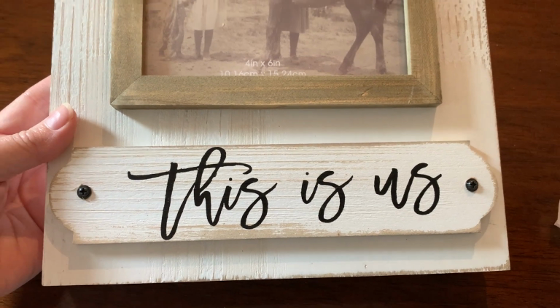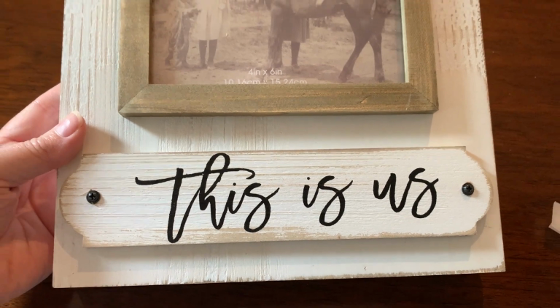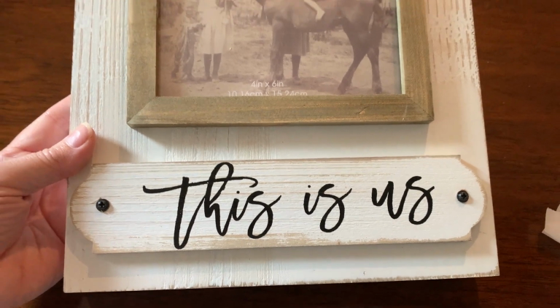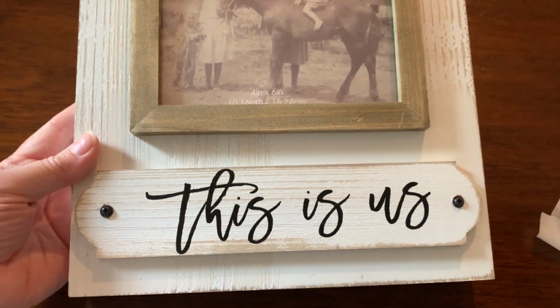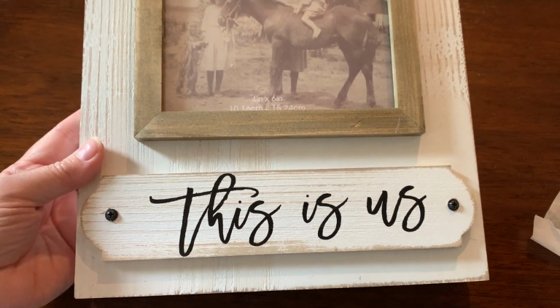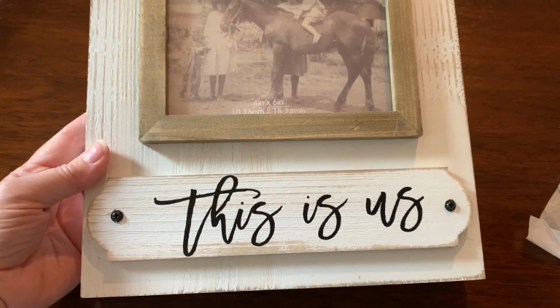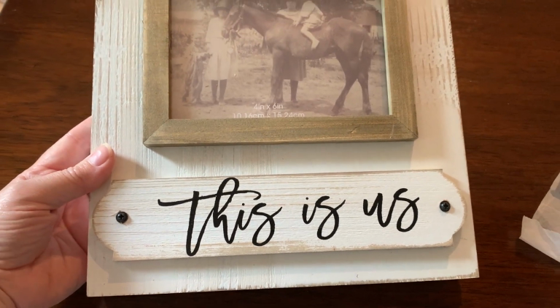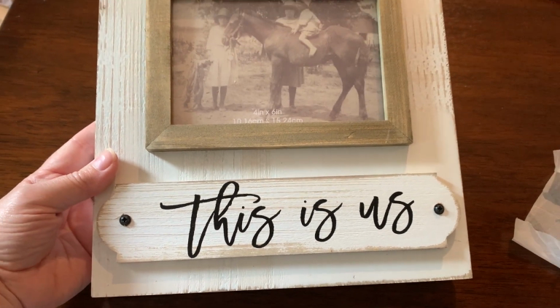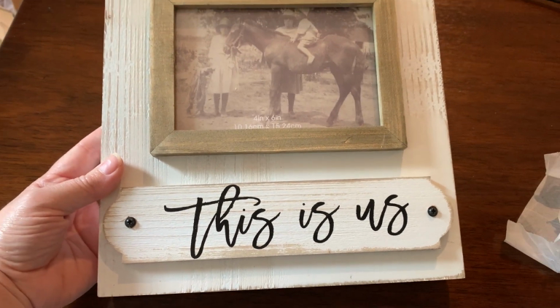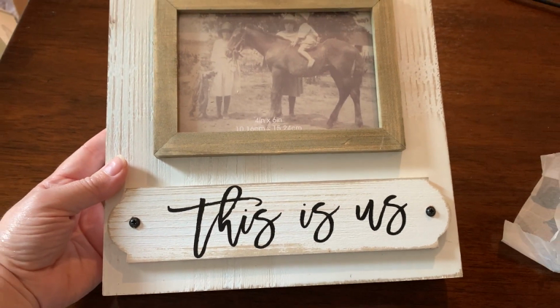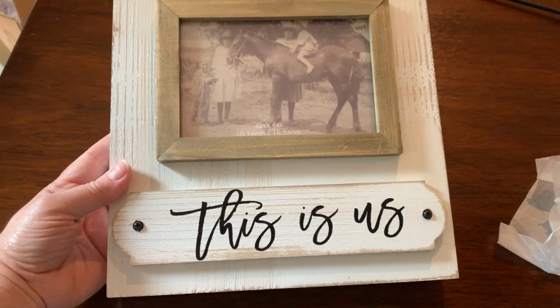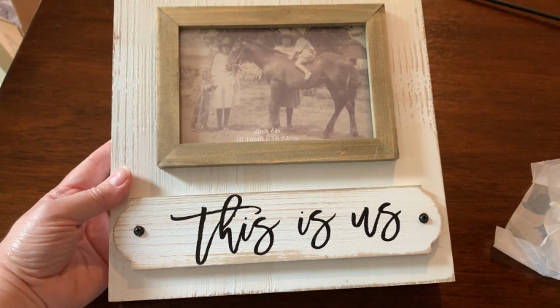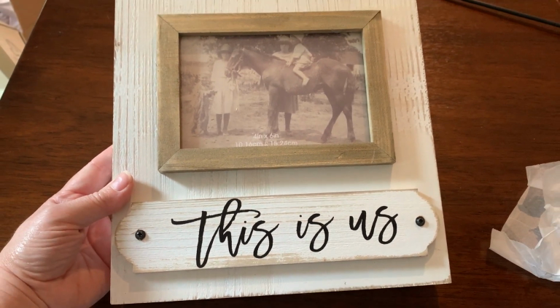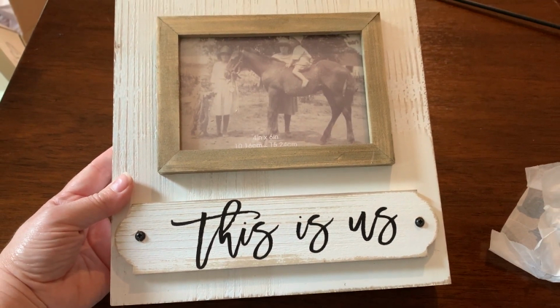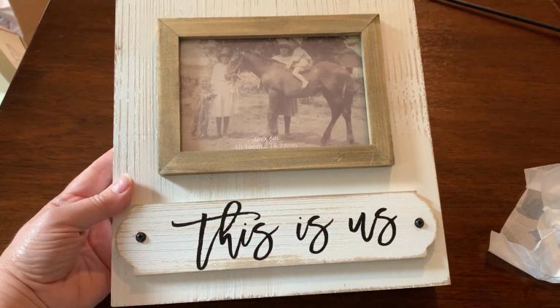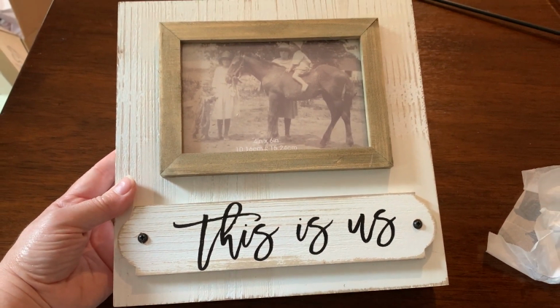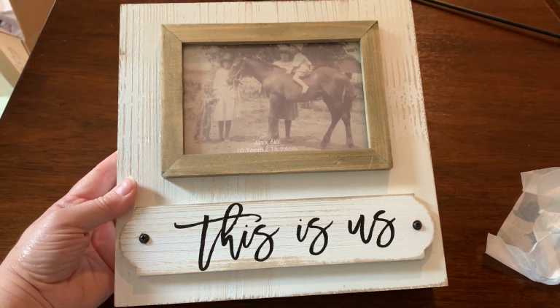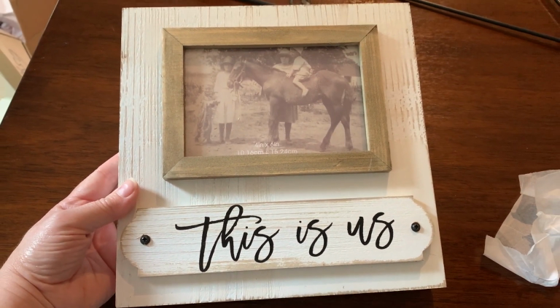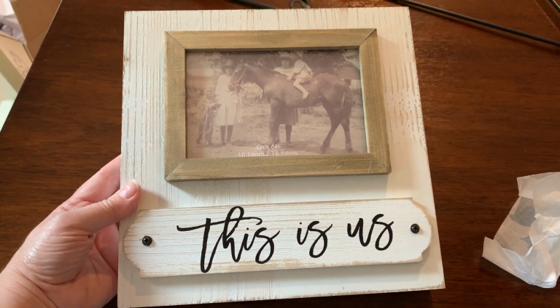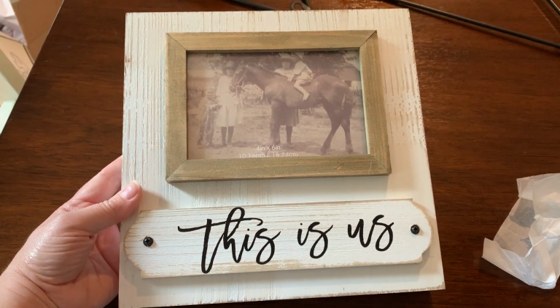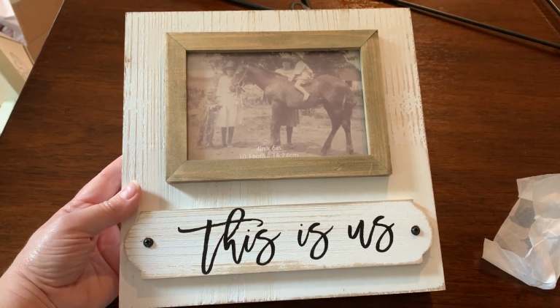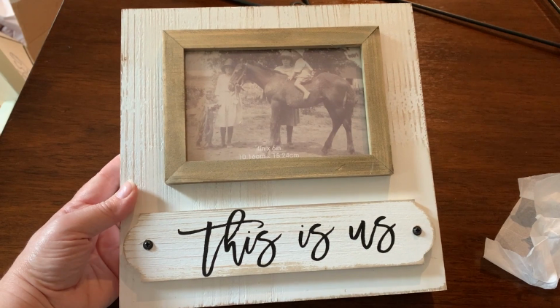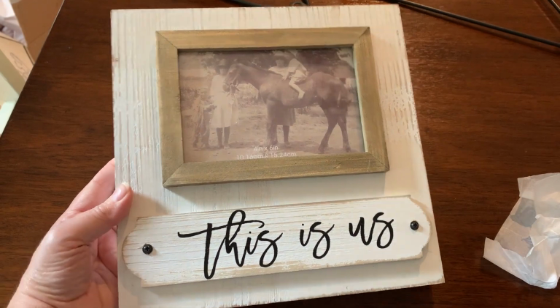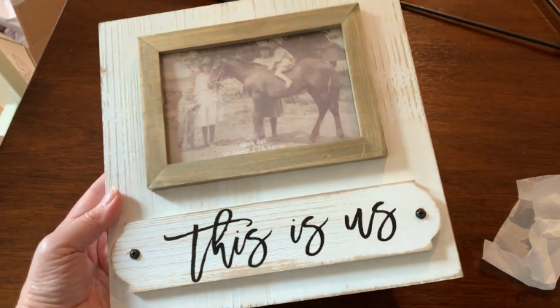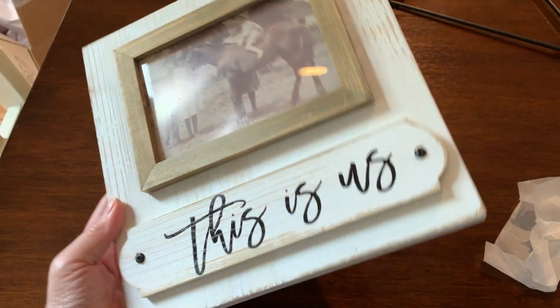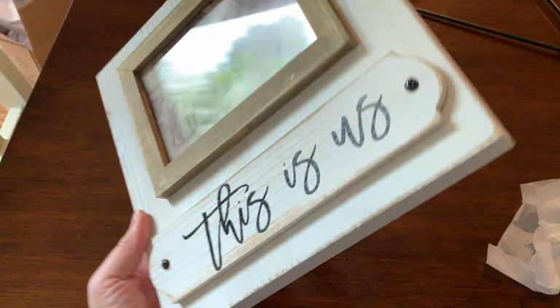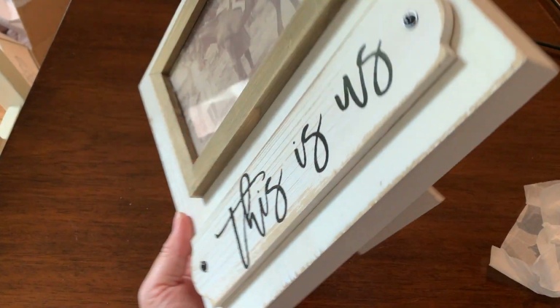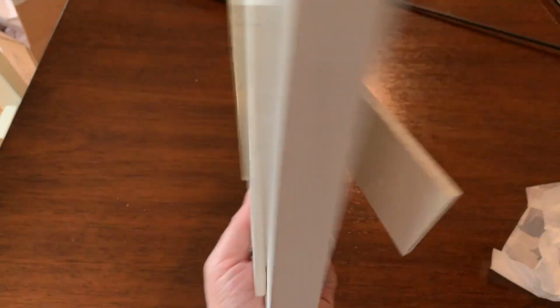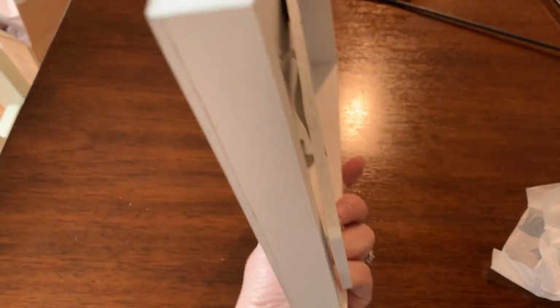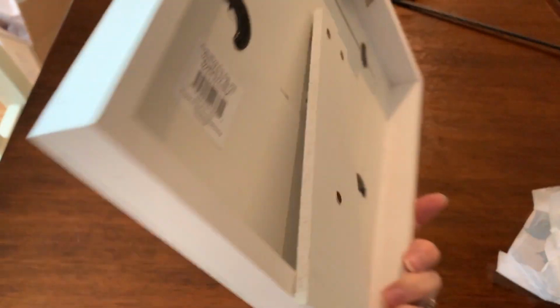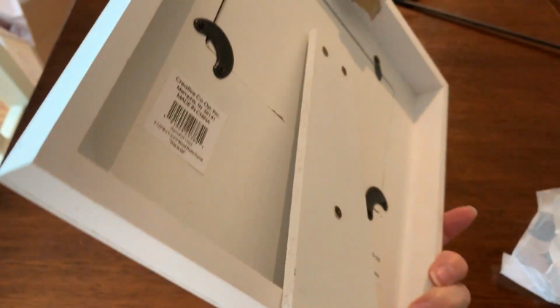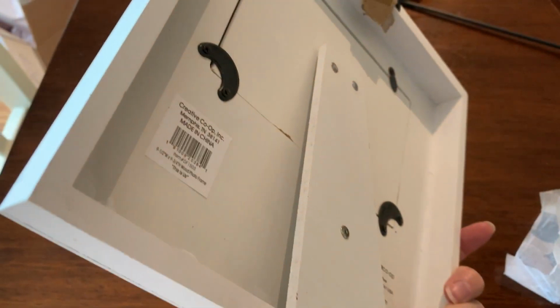This picture frame I thought was so sweet. I love how it says 'This Is Us,' and I can't wait to fill it with a picture of my little family.